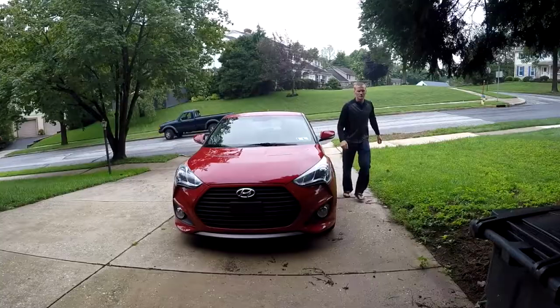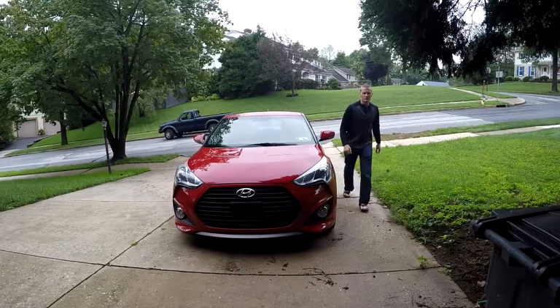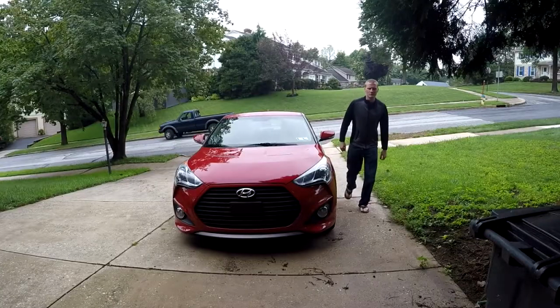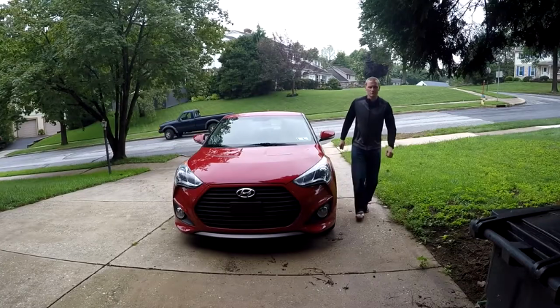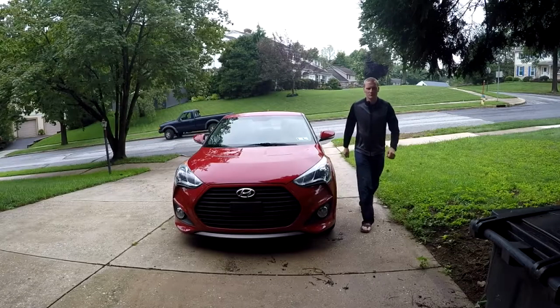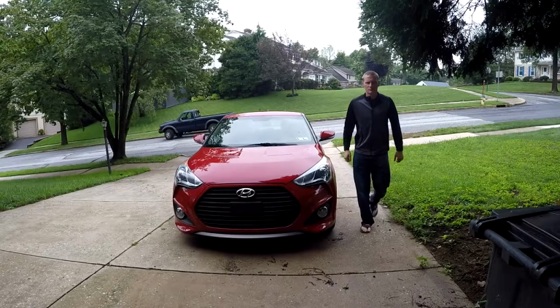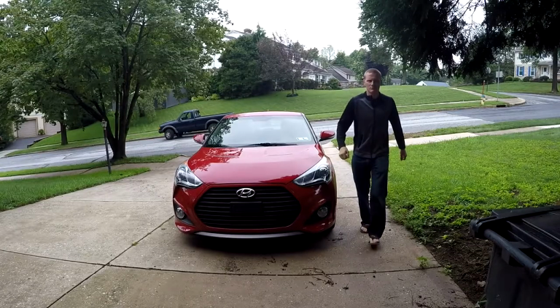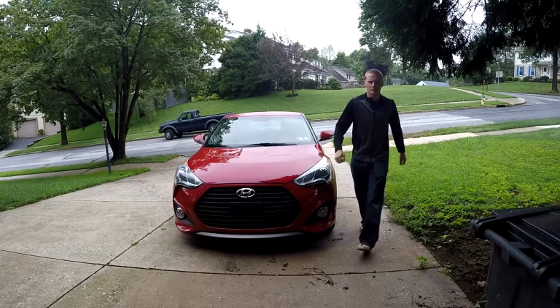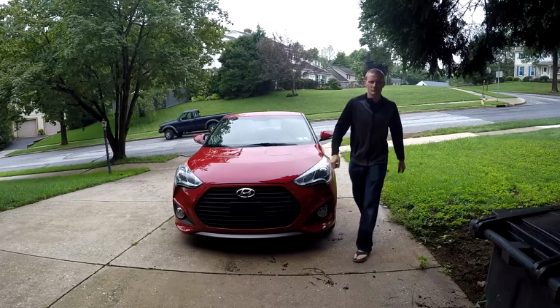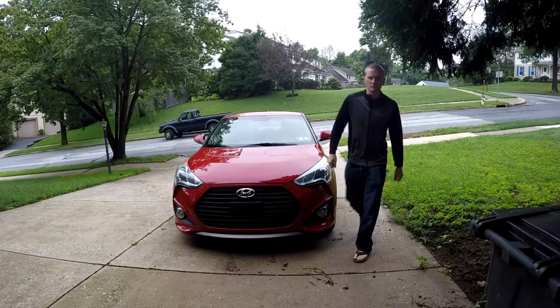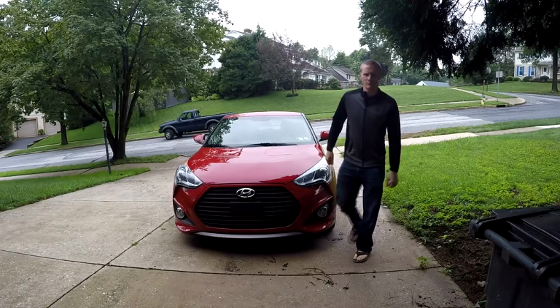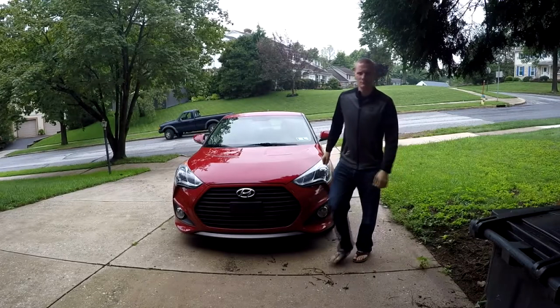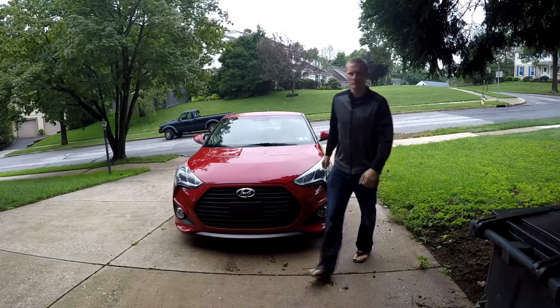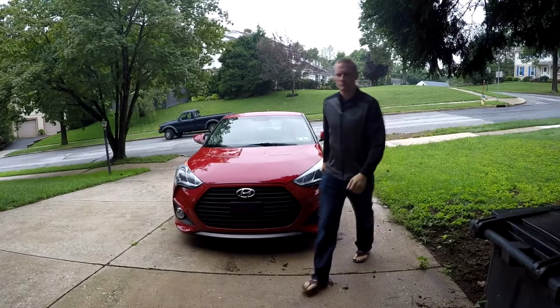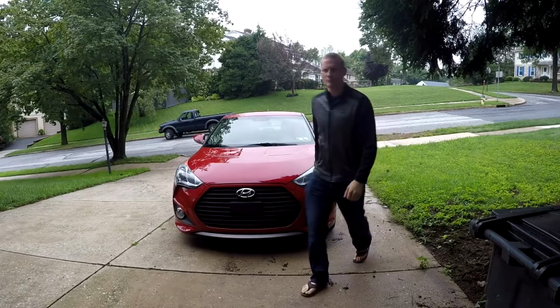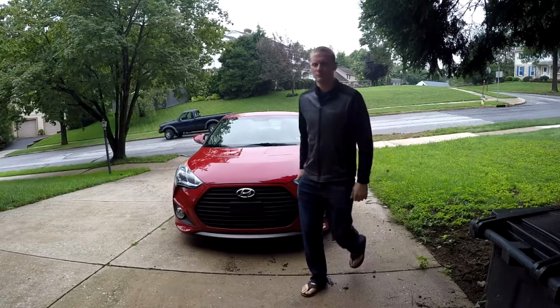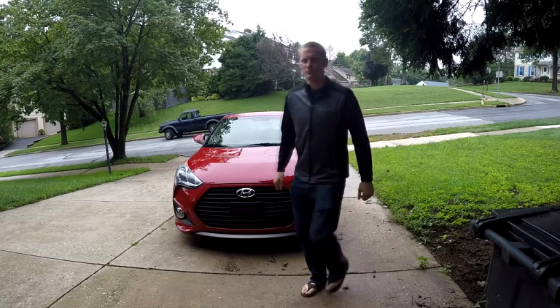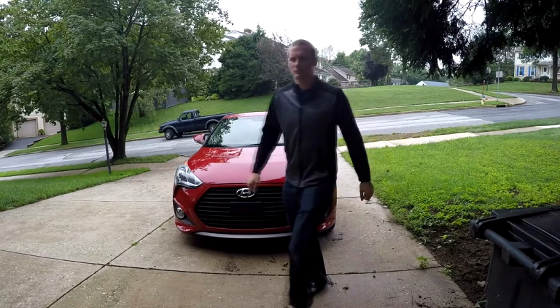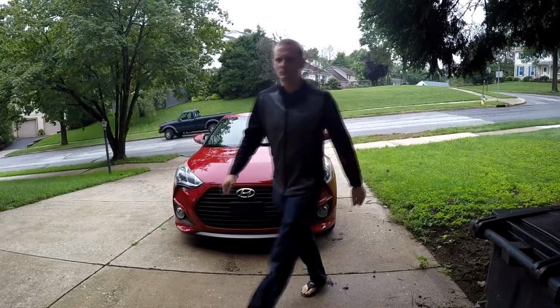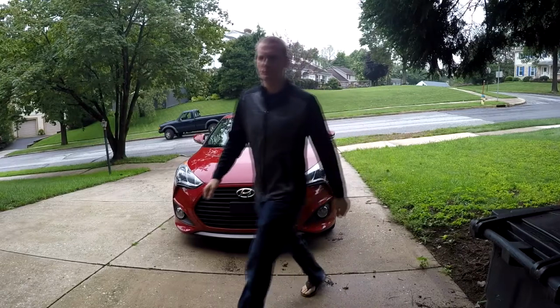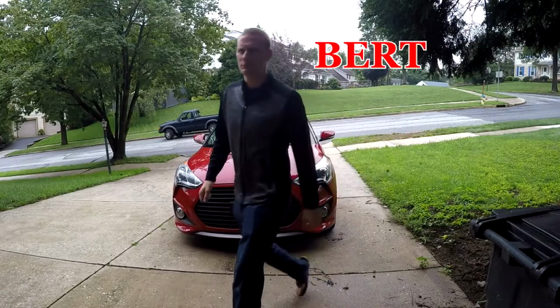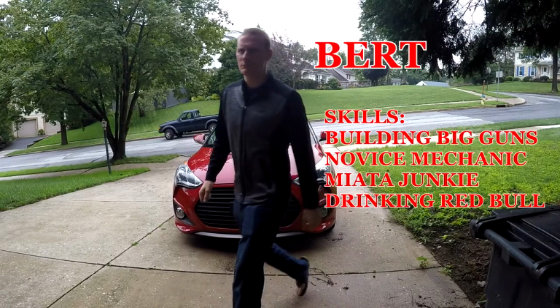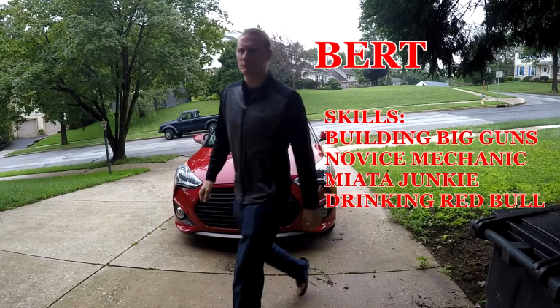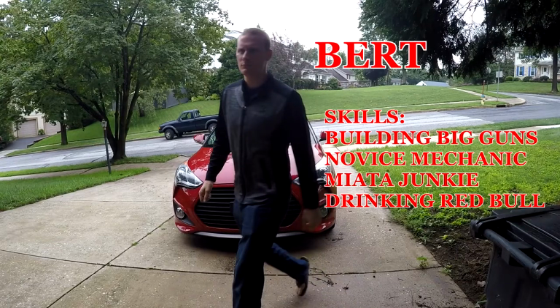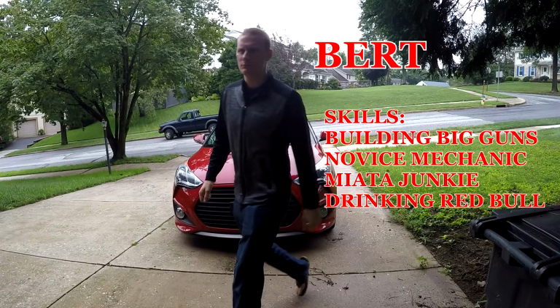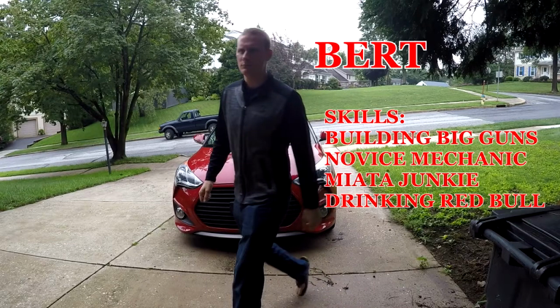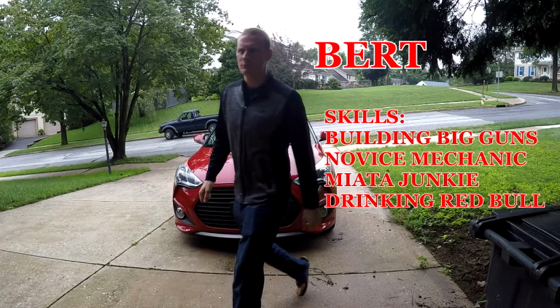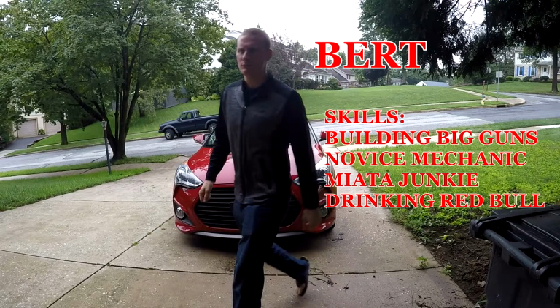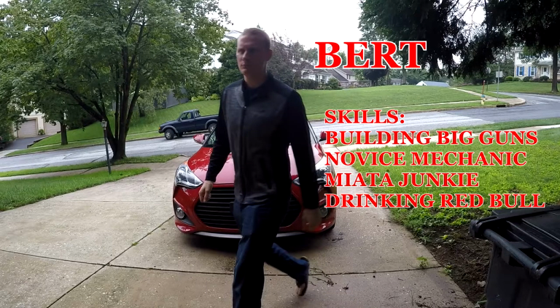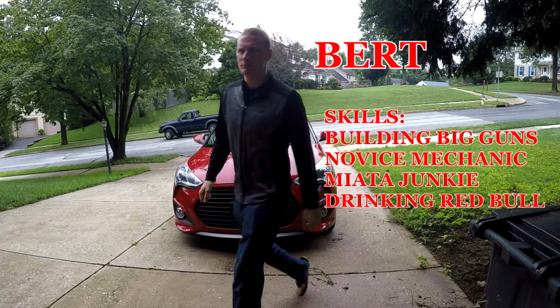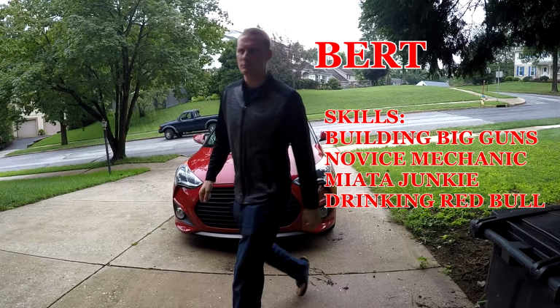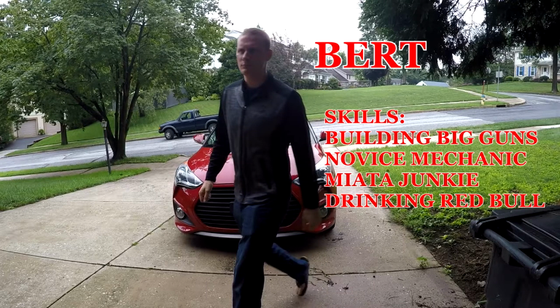First to arrive is Burt, avid YouTuber and 3D printing enthusiast. He likes big guns and he likes to go fast.